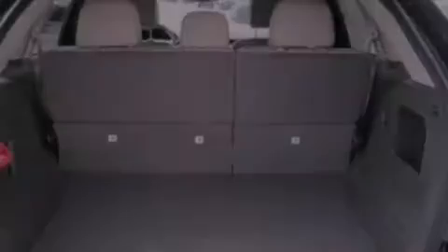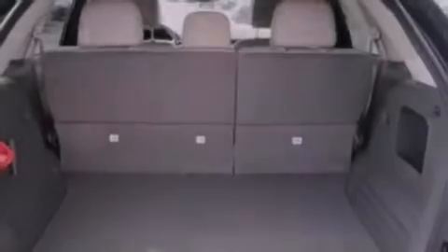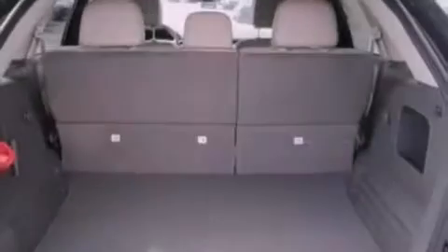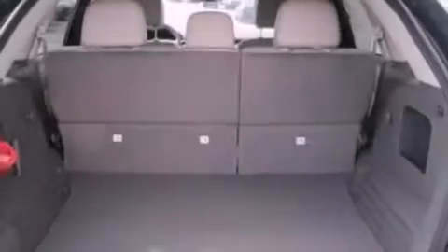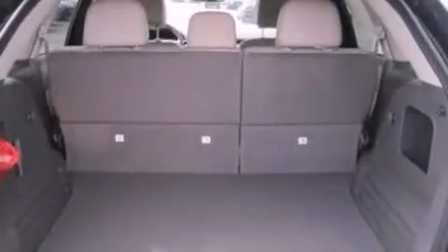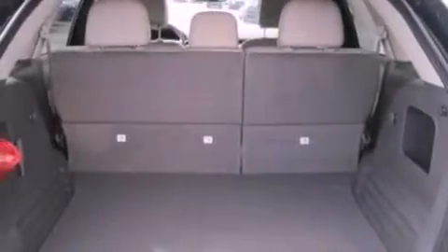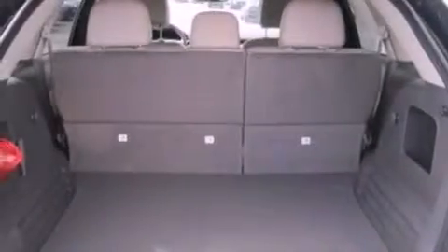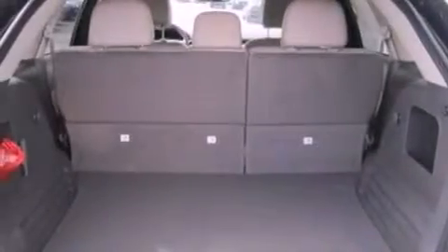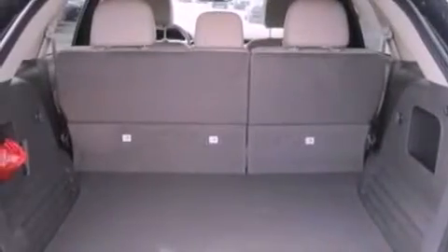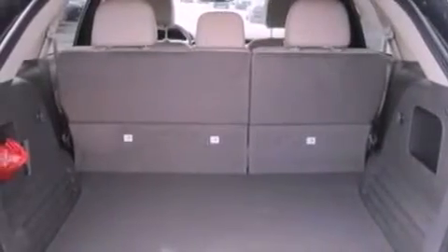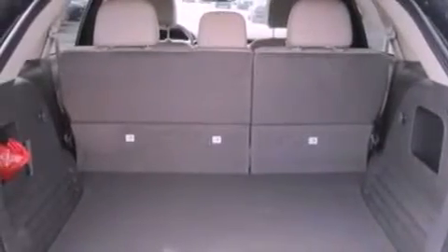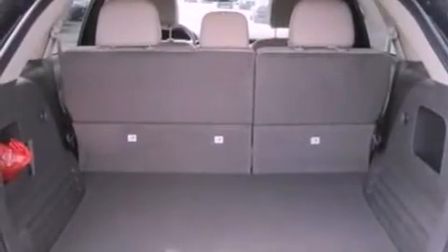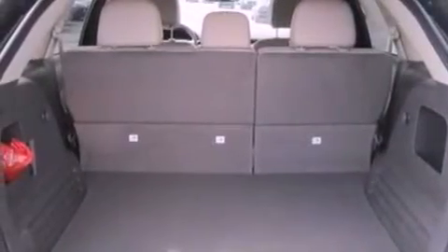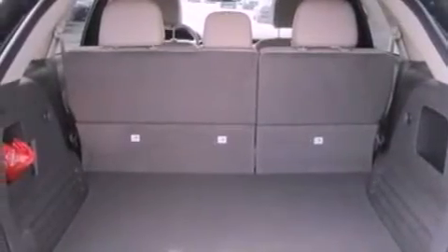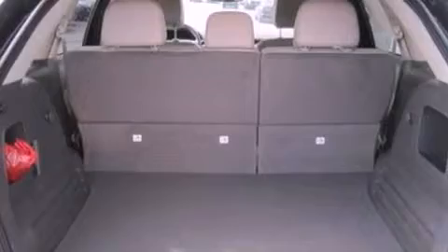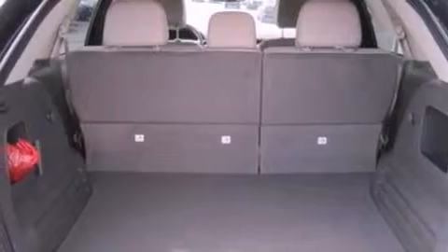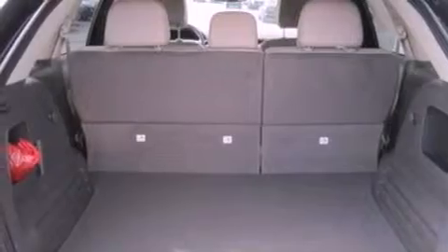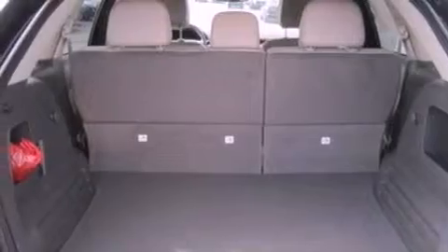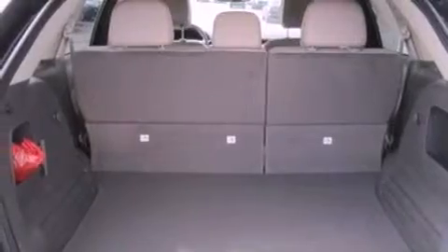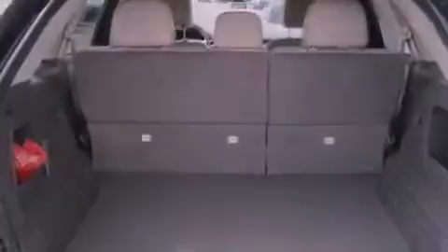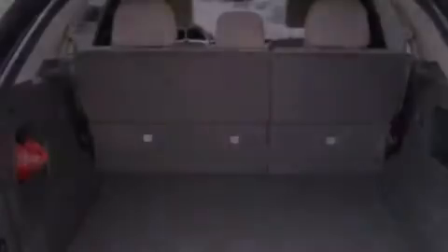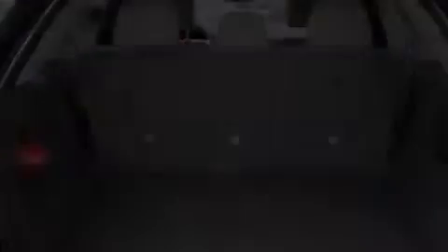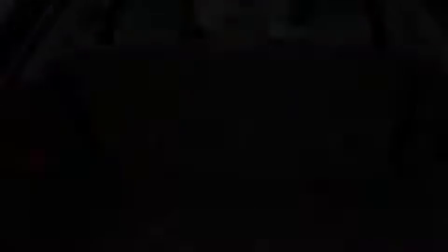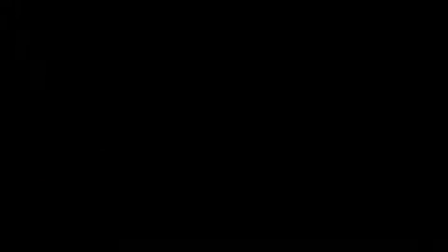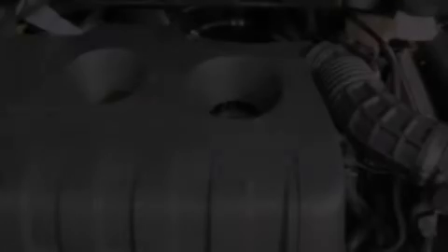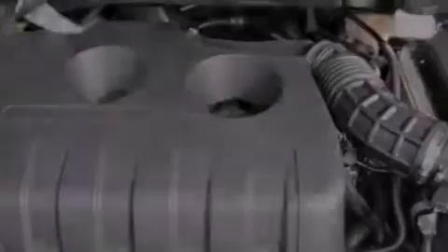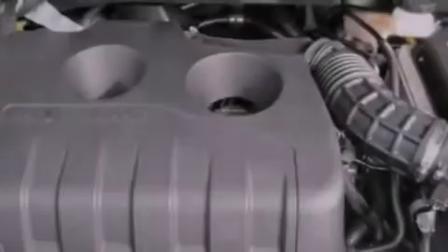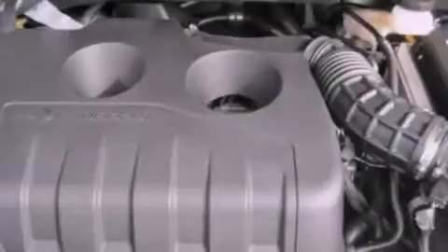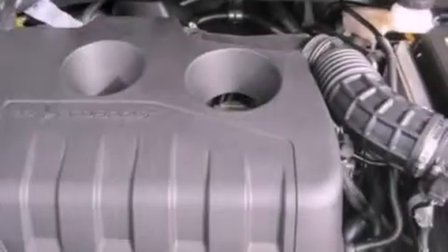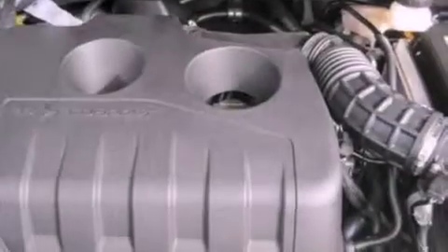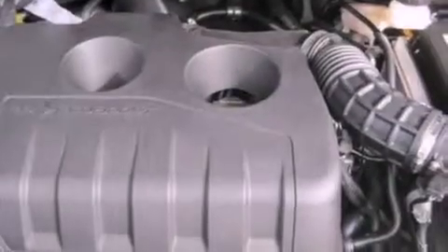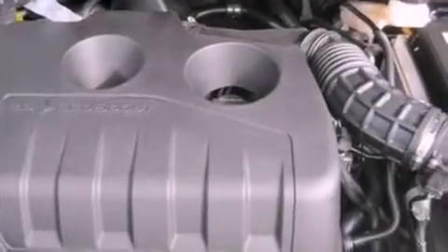An illuminated driver-side vanity mirror, dusk-sensing headlights, keyless entry, and aluminum wheels.